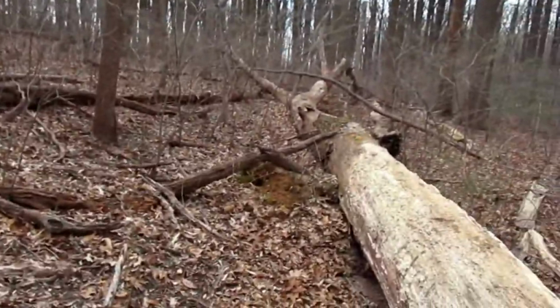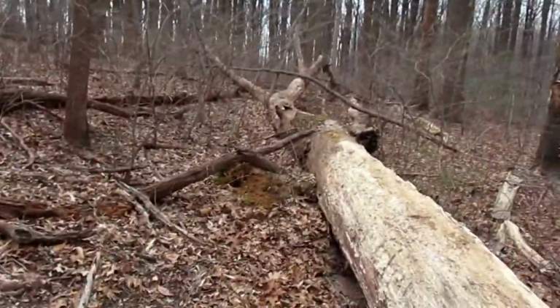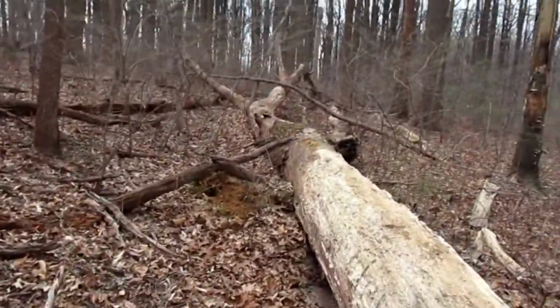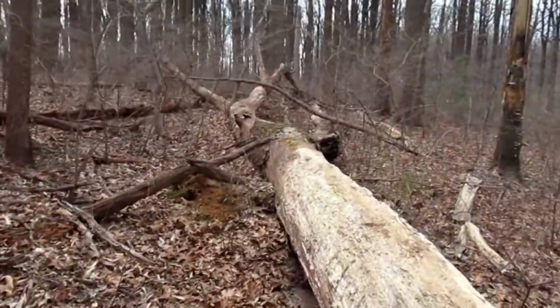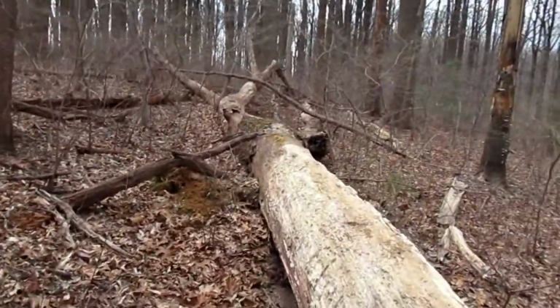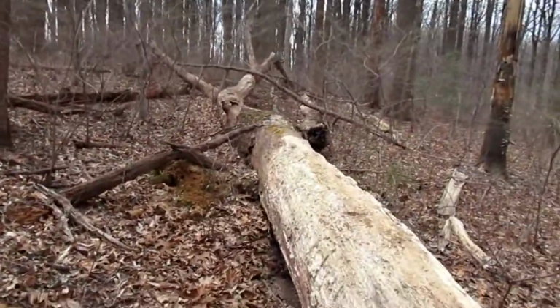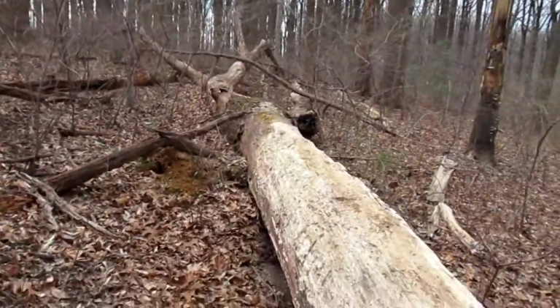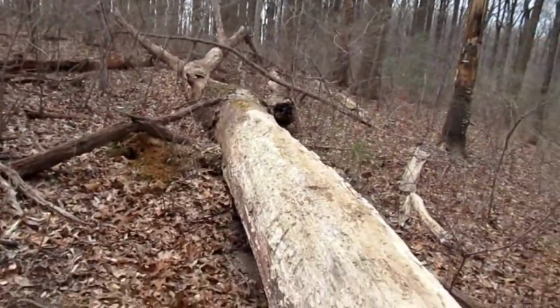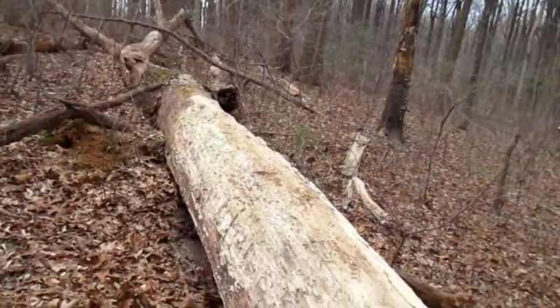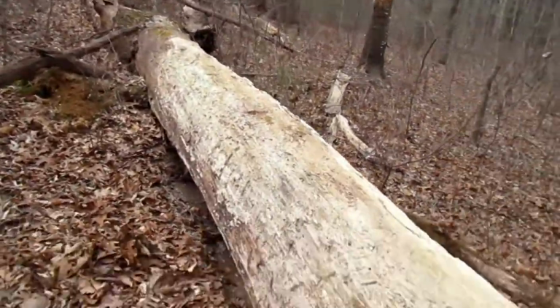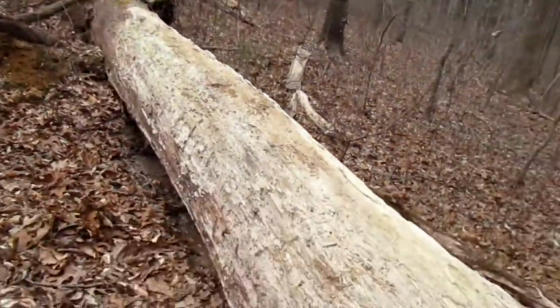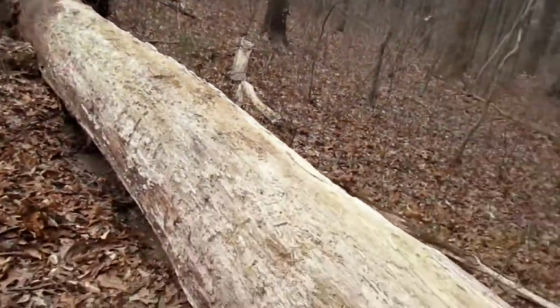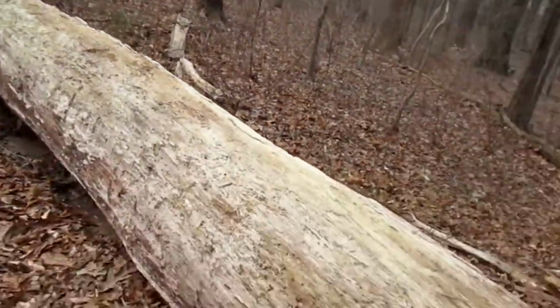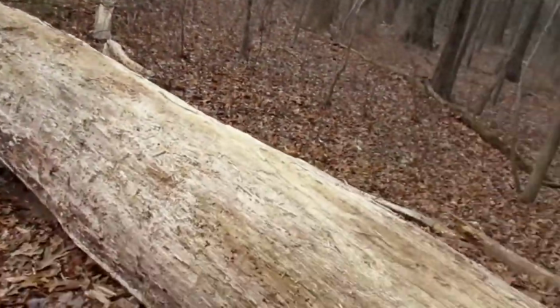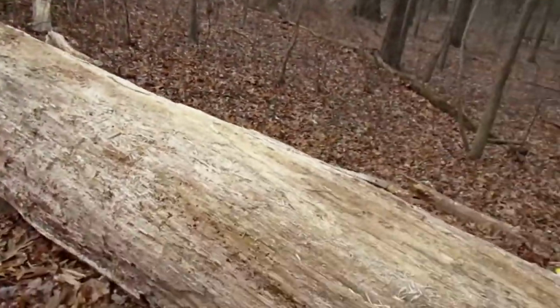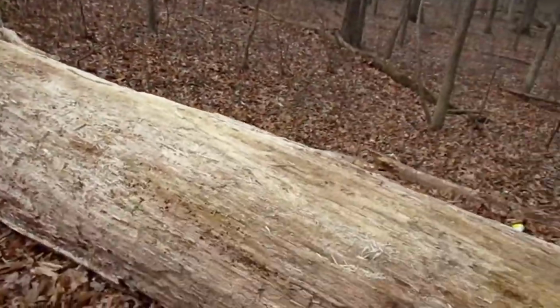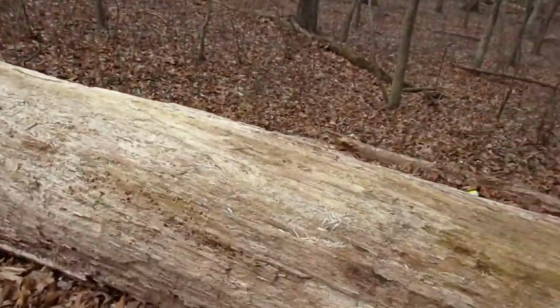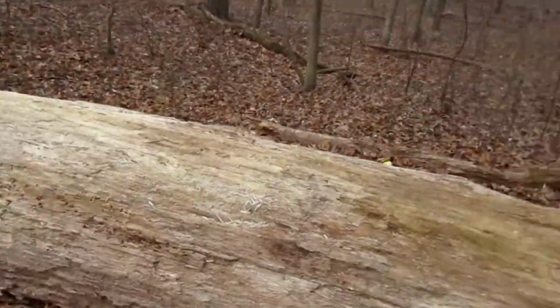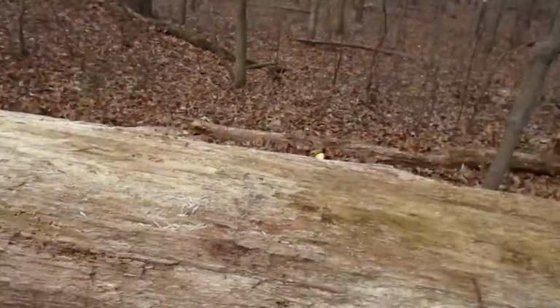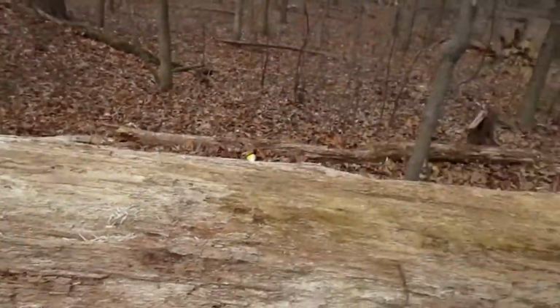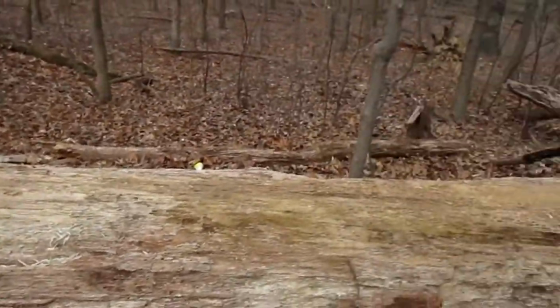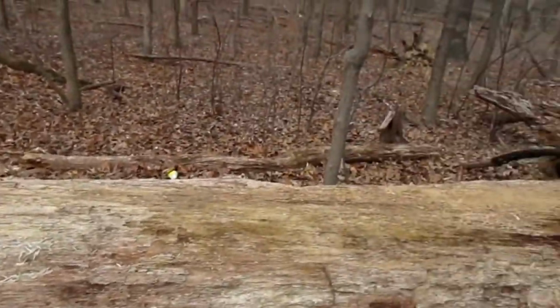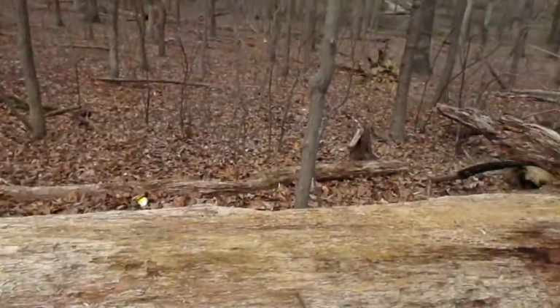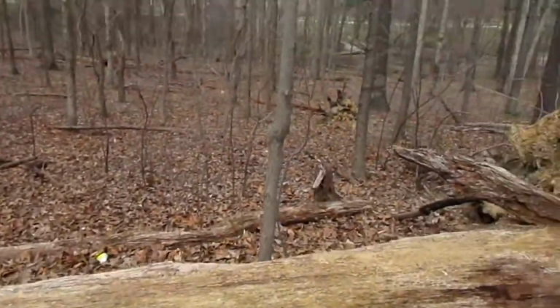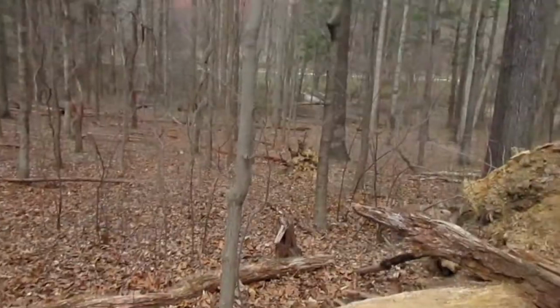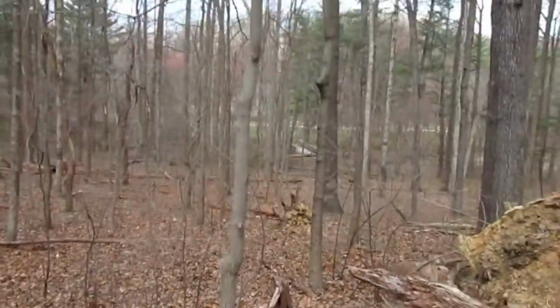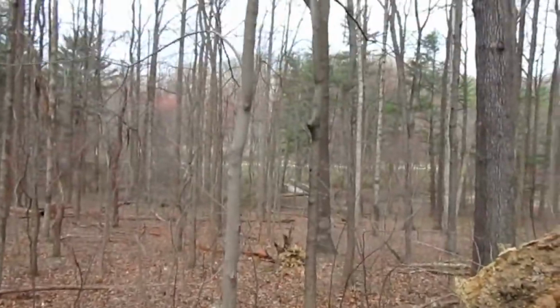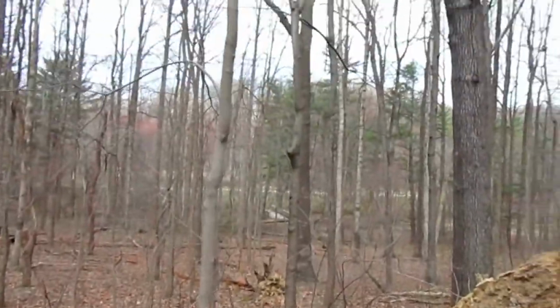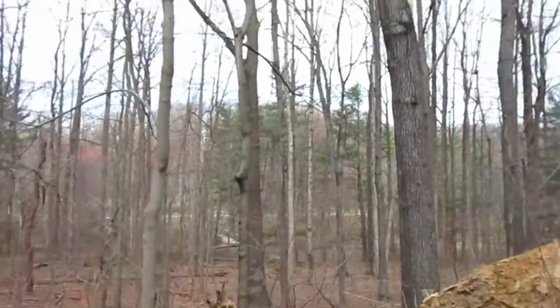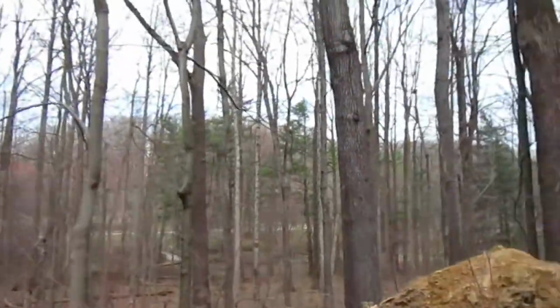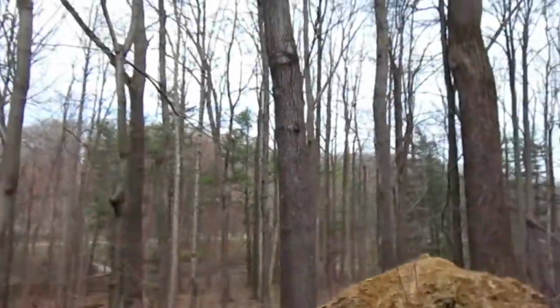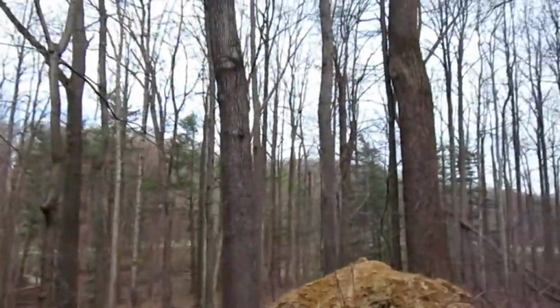This is a really big fallen tree. Man, just look at that view.